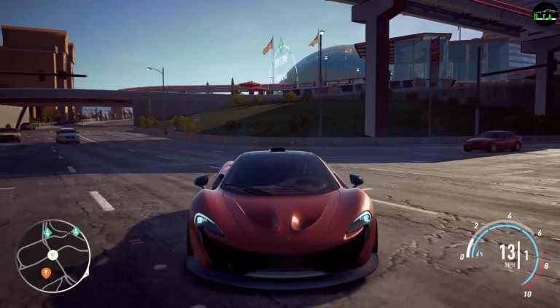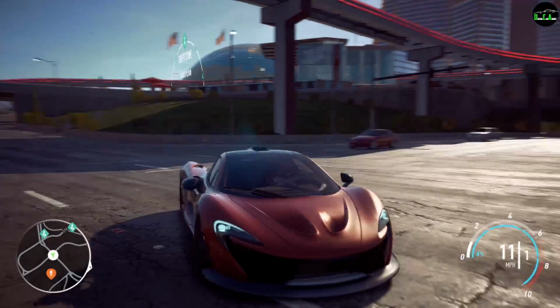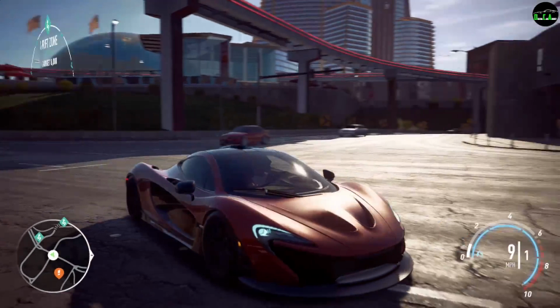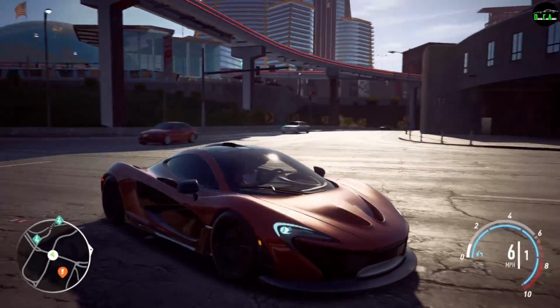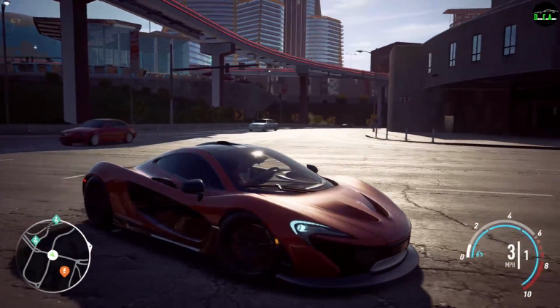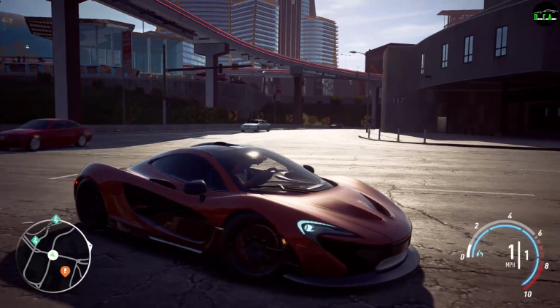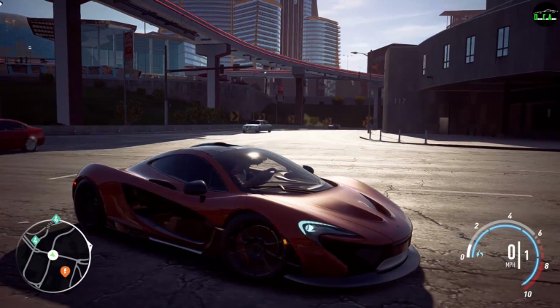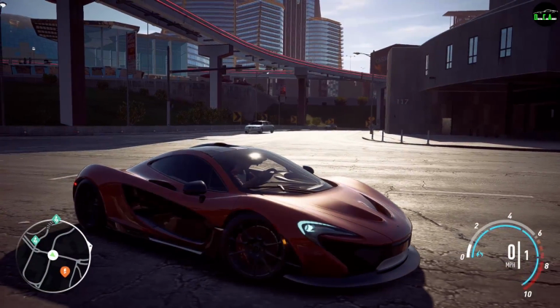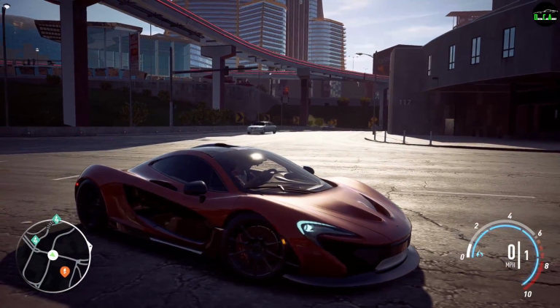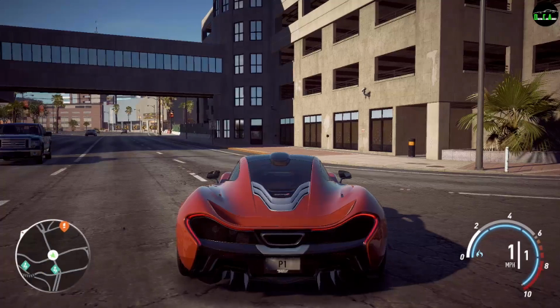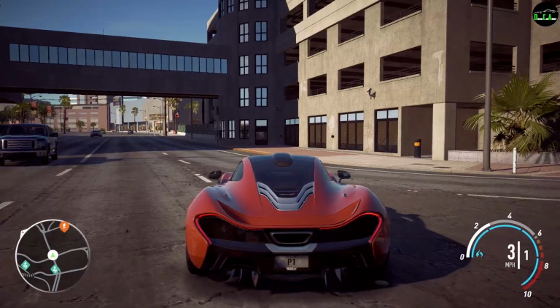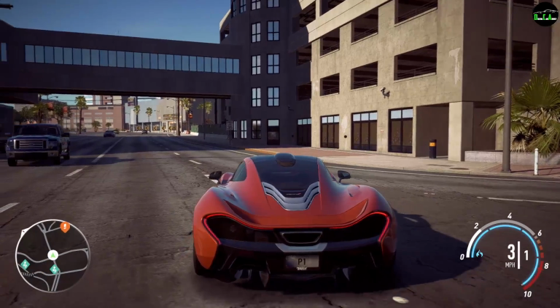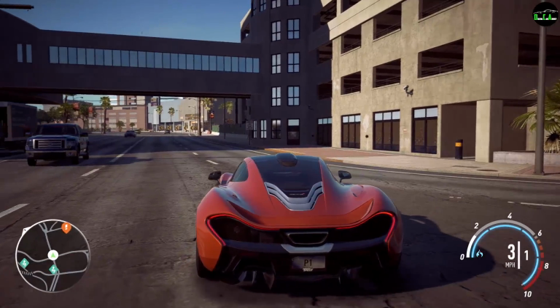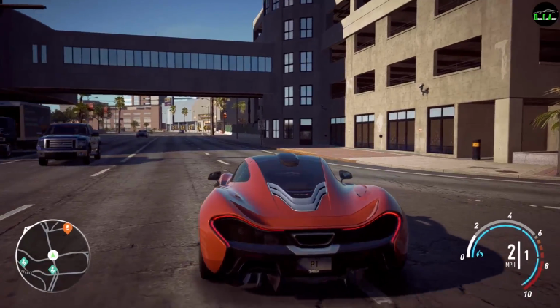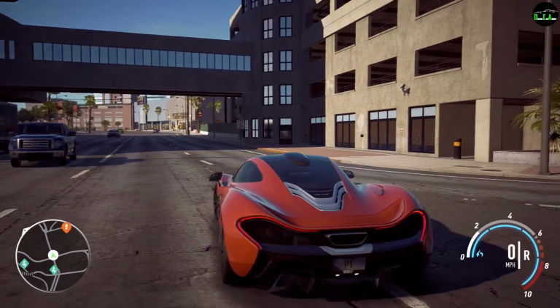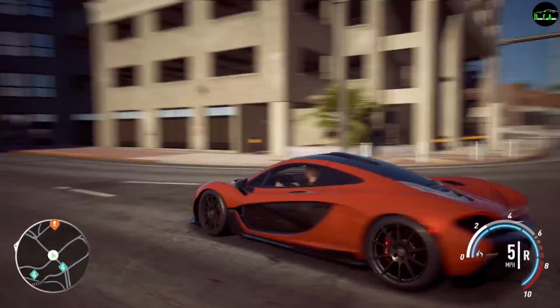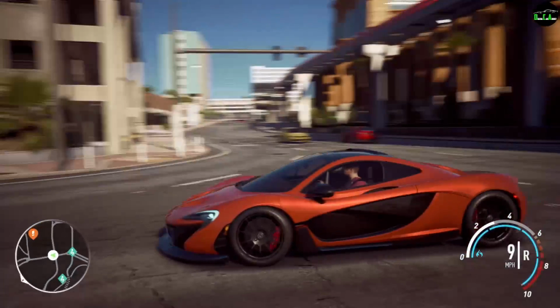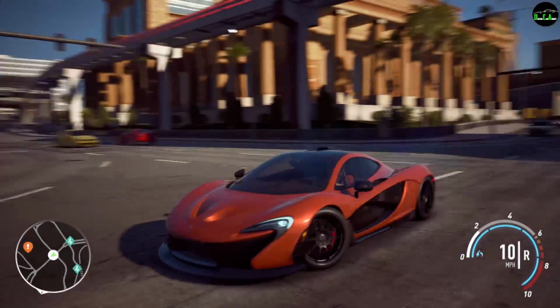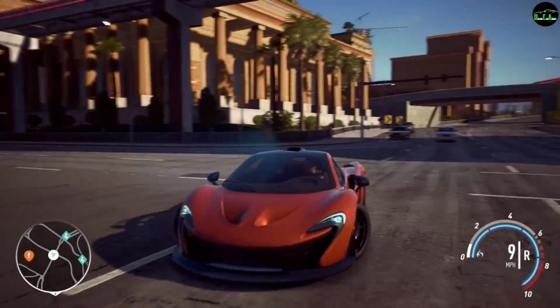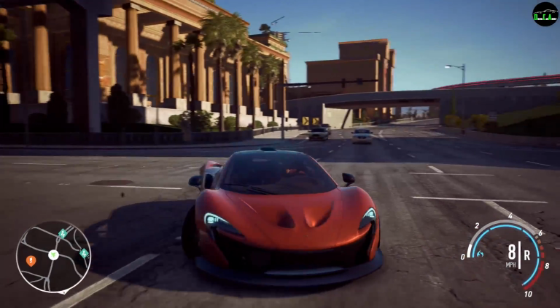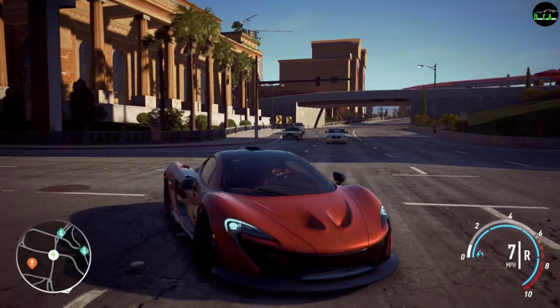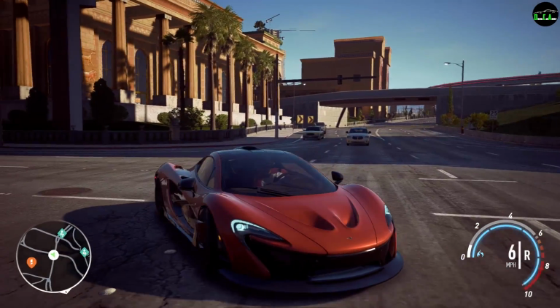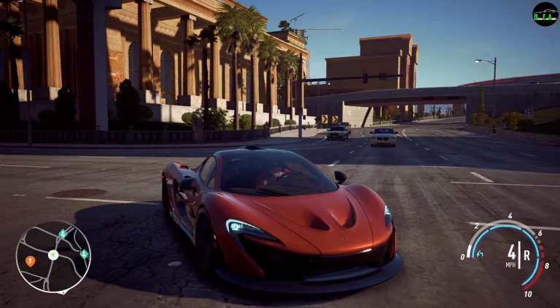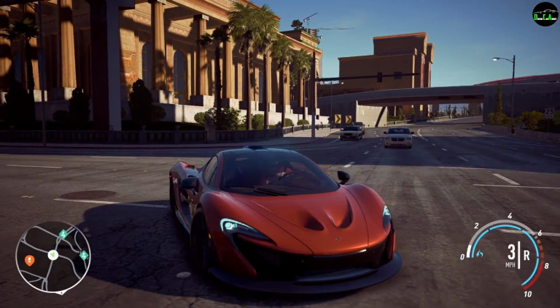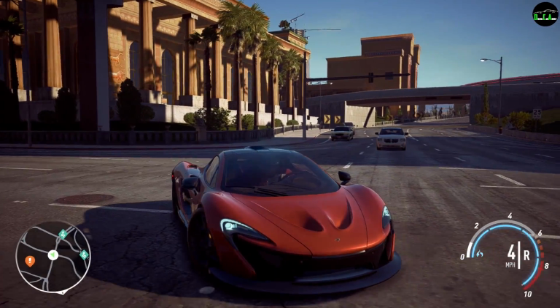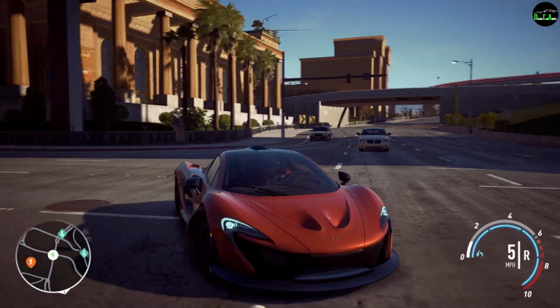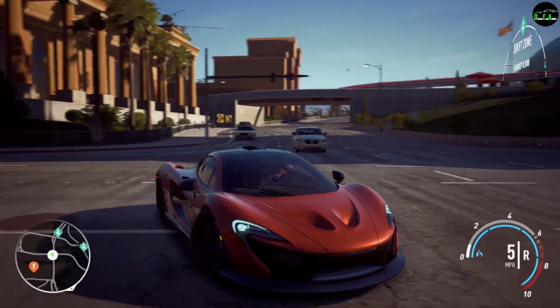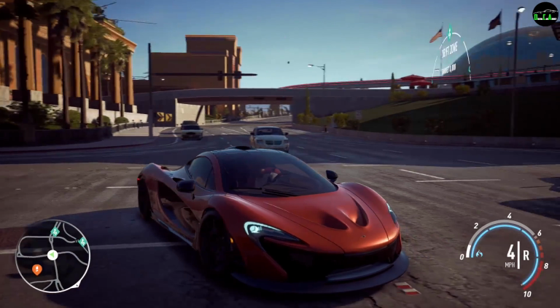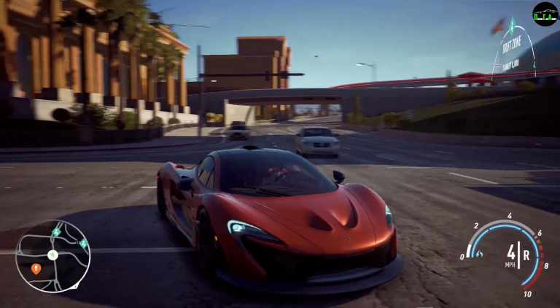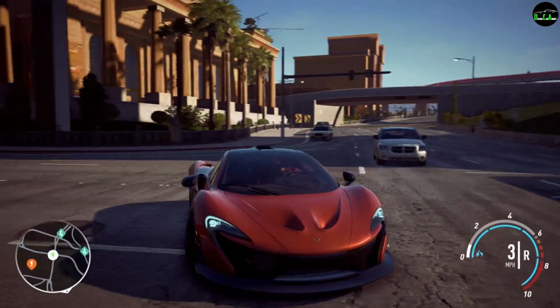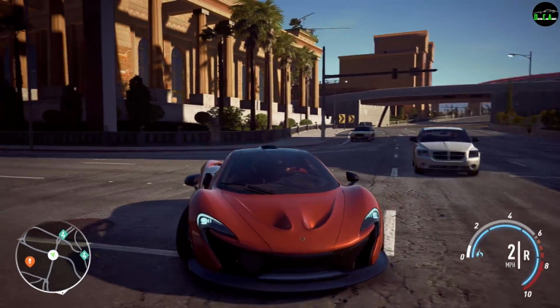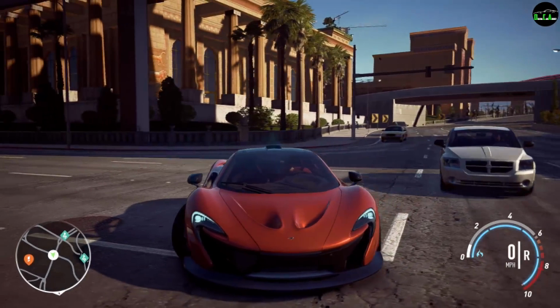That's it guys. I really hope you enjoyed the customization for the McLaren P1 in Need for Speed Payback. I'll see you in the next one — I appreciate you.